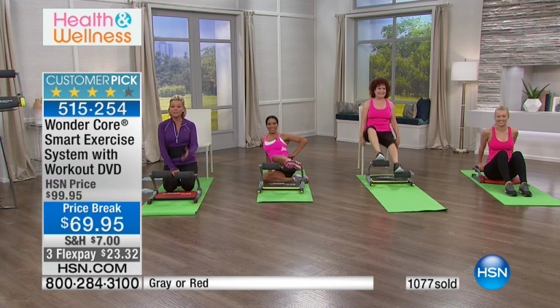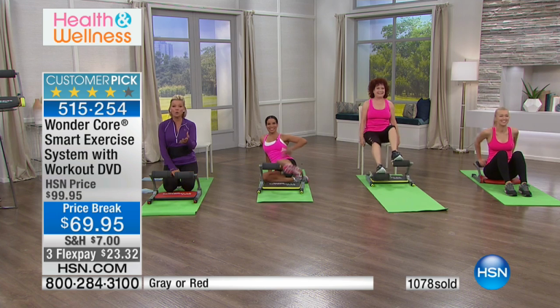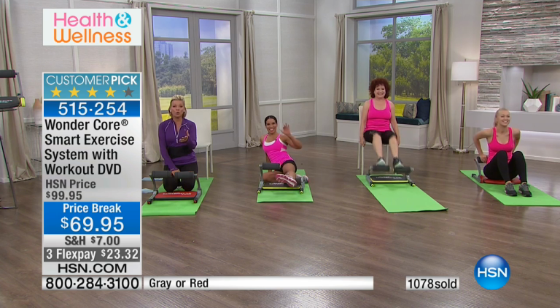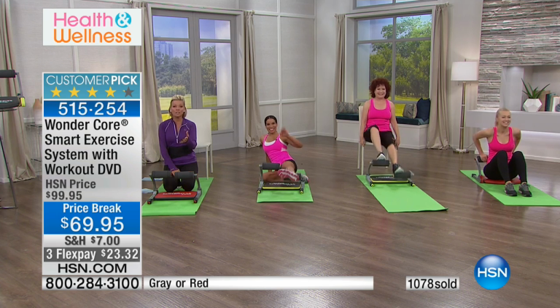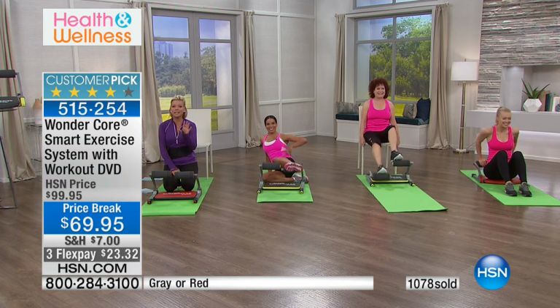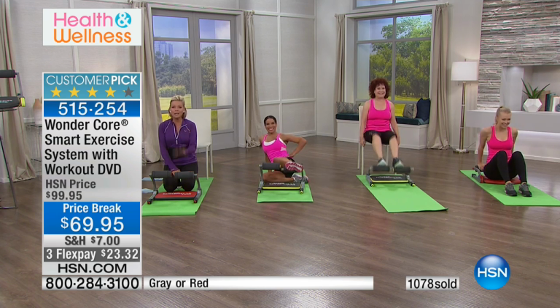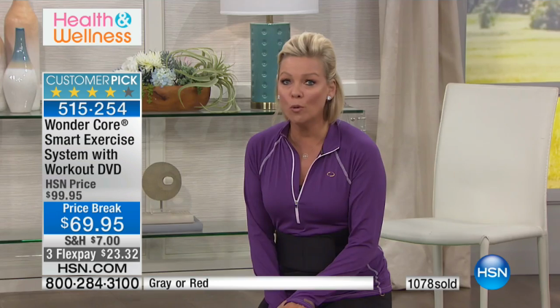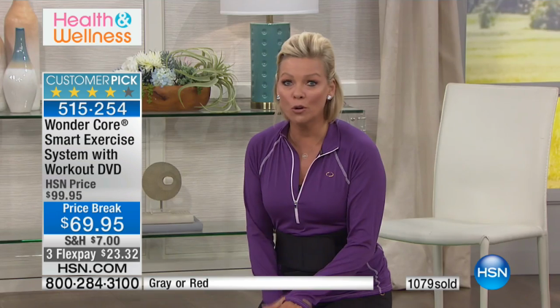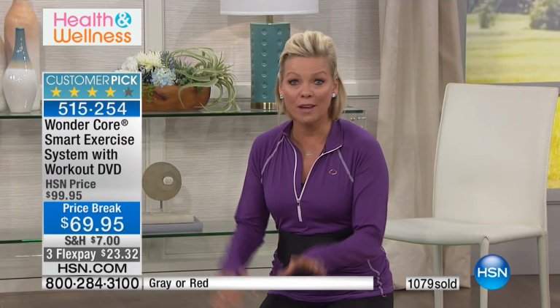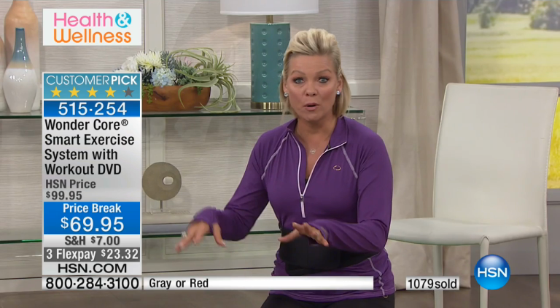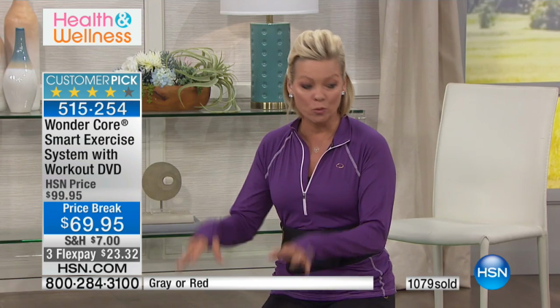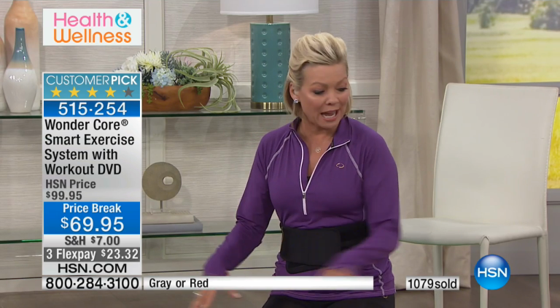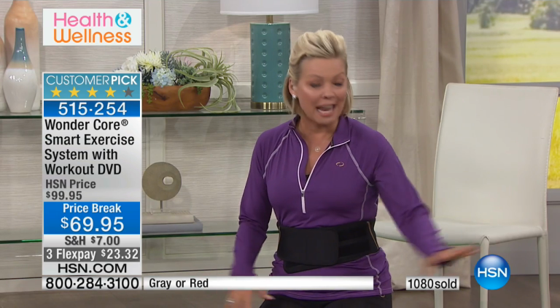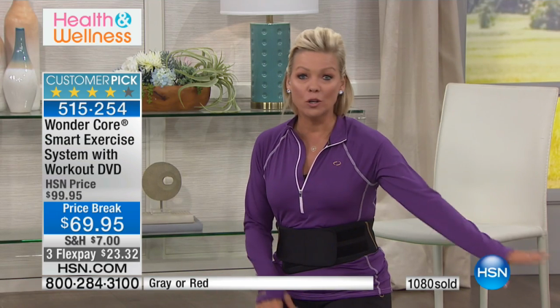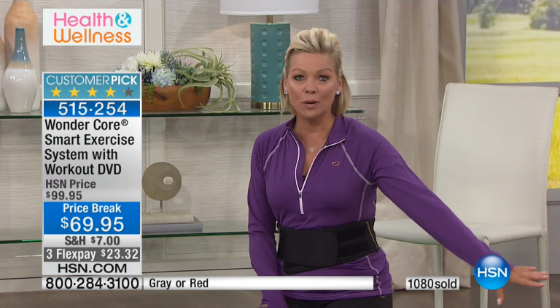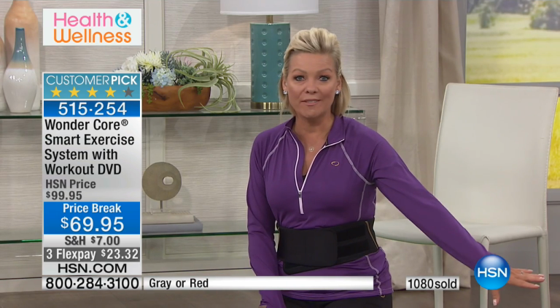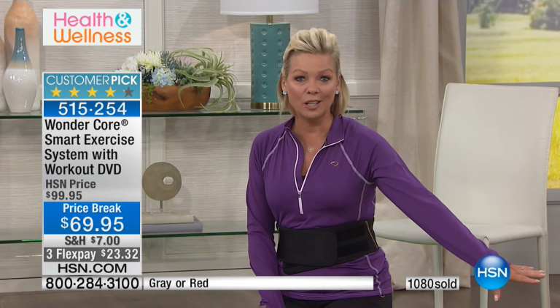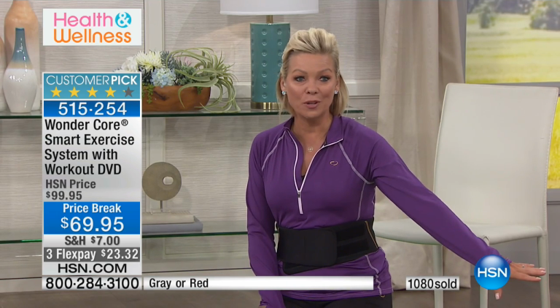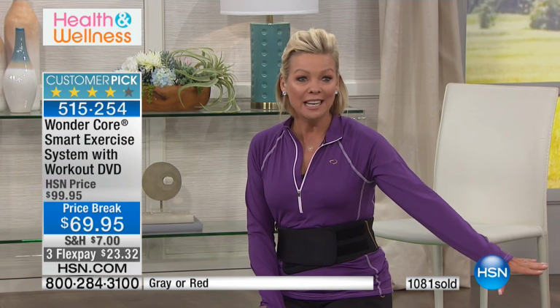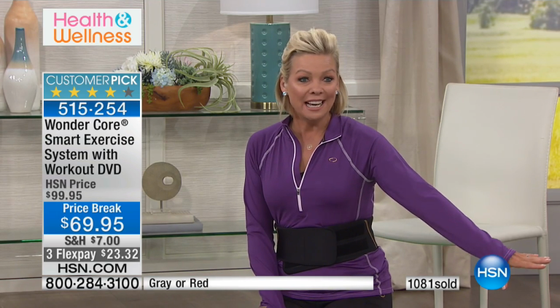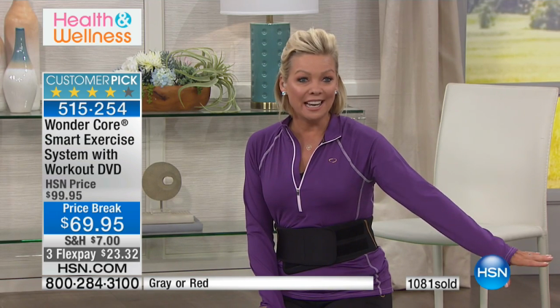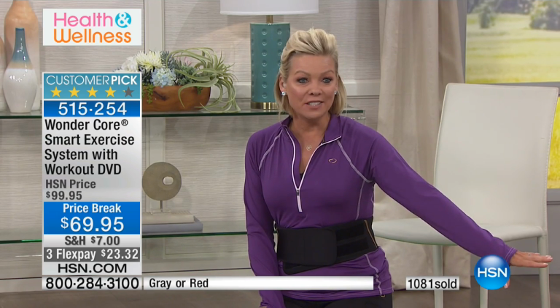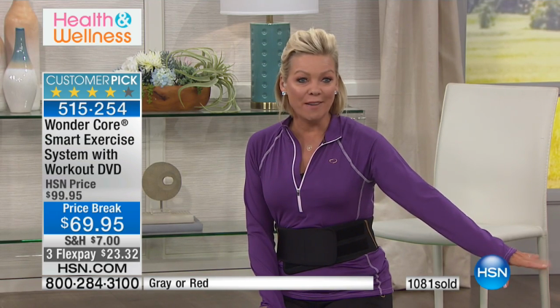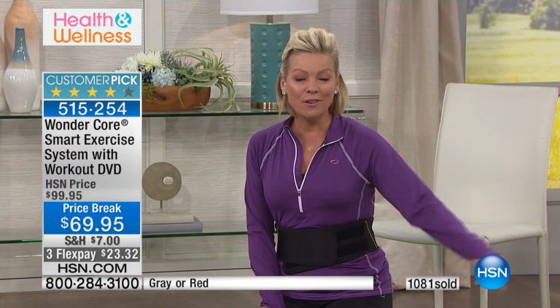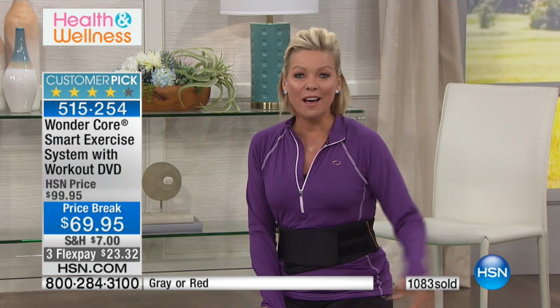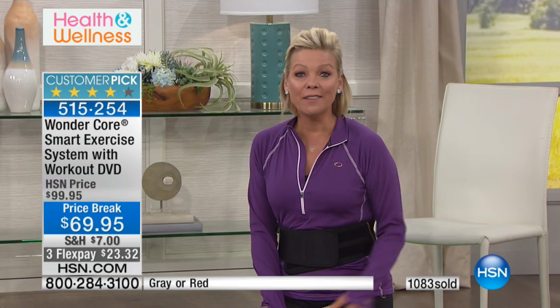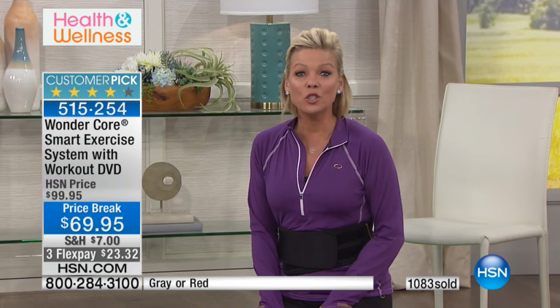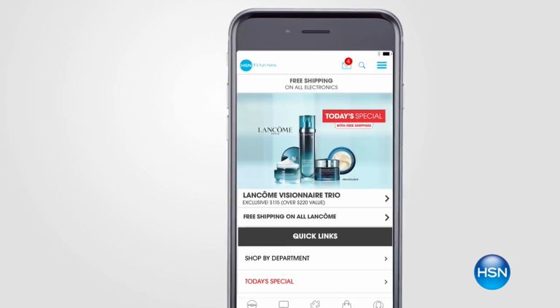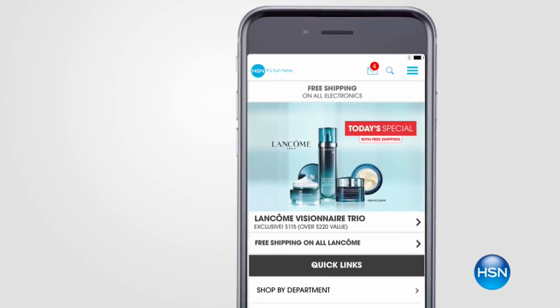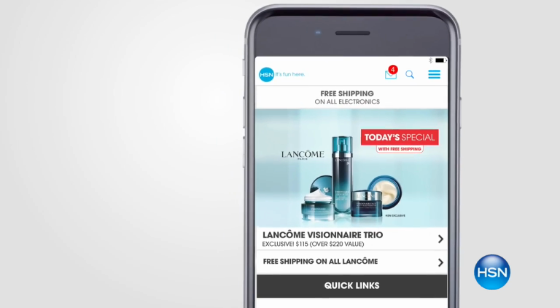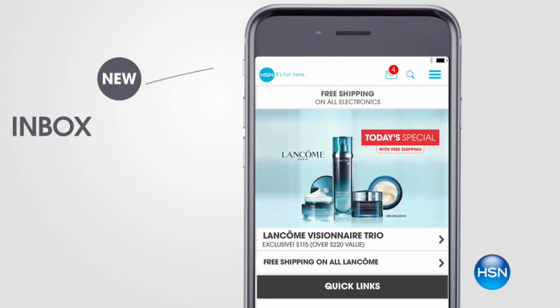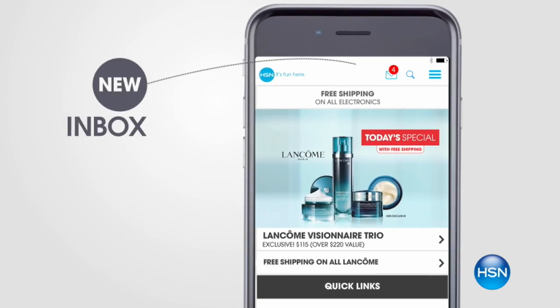Thanks for your orders — keep ordering. We have both the red and the gray available. Again, it's 515-254.